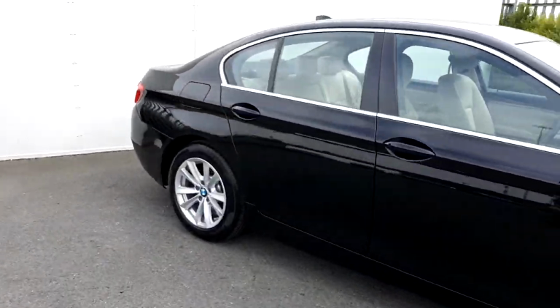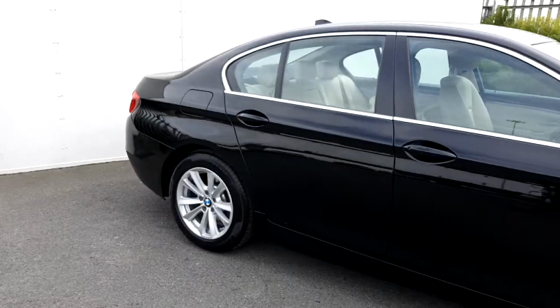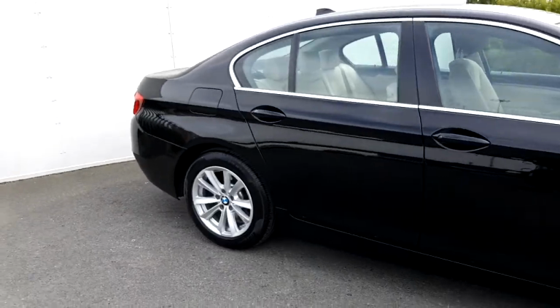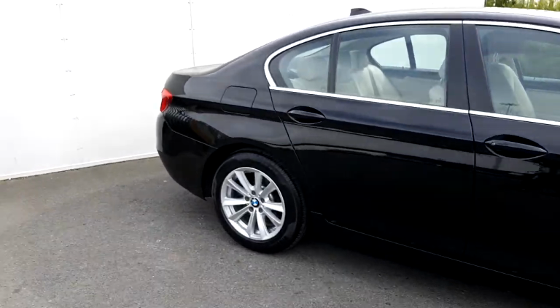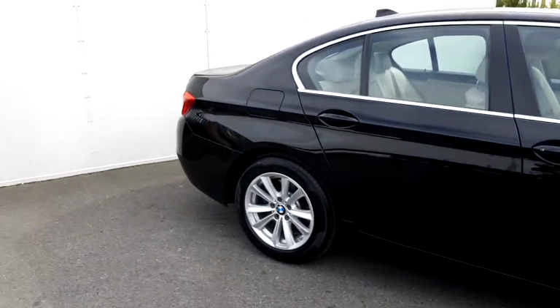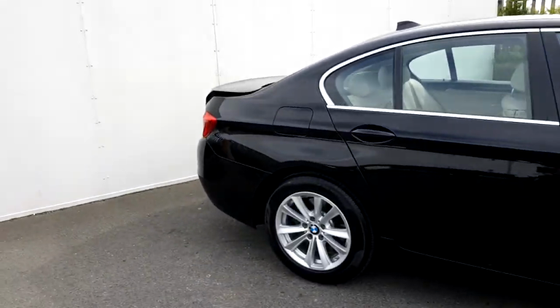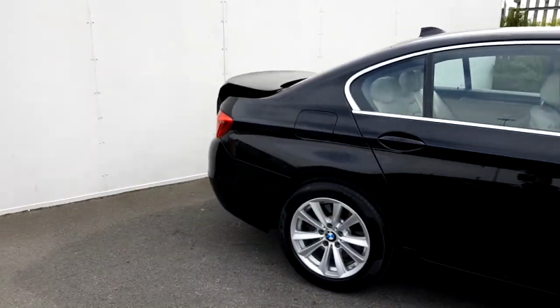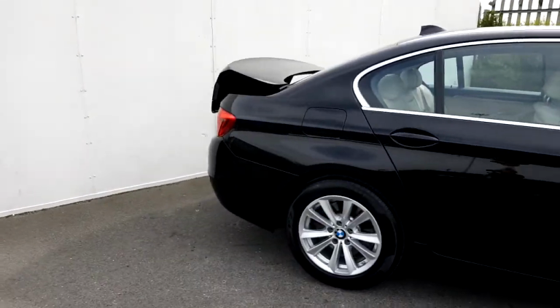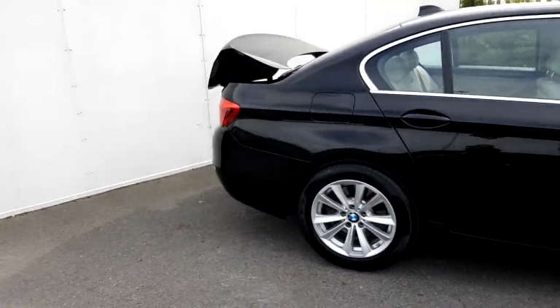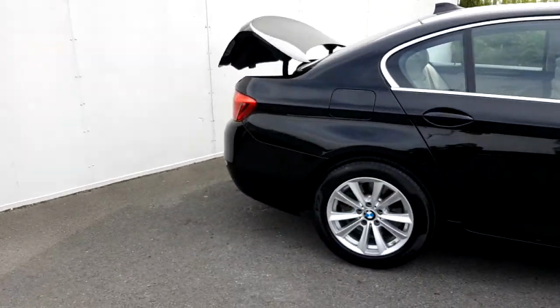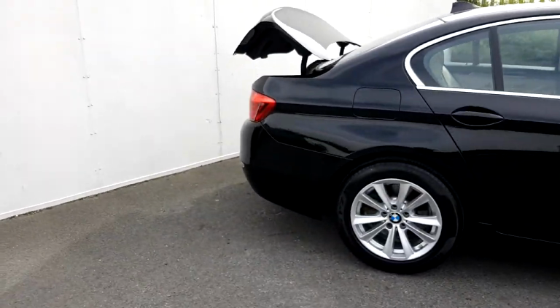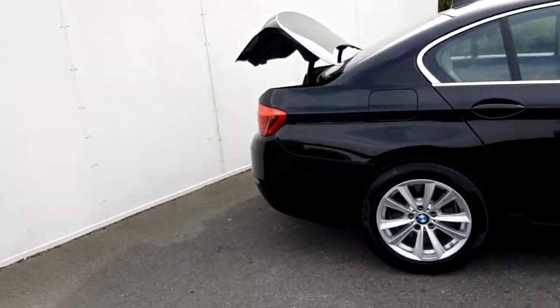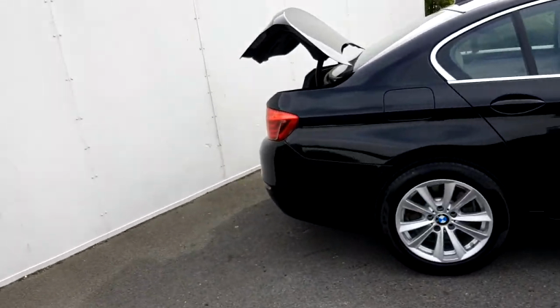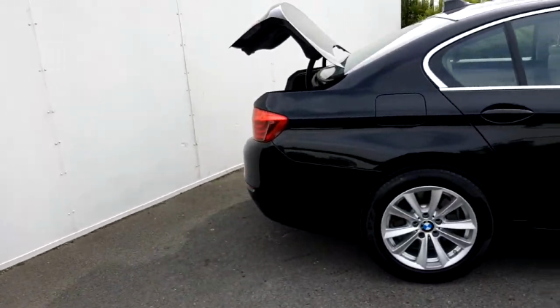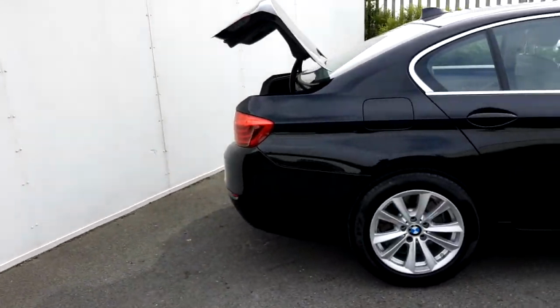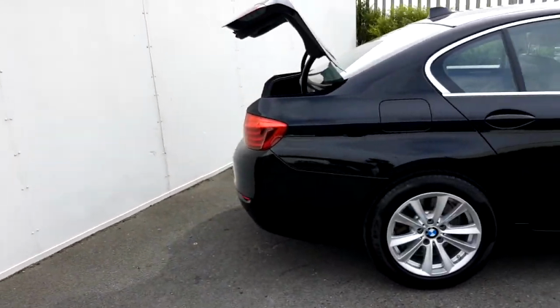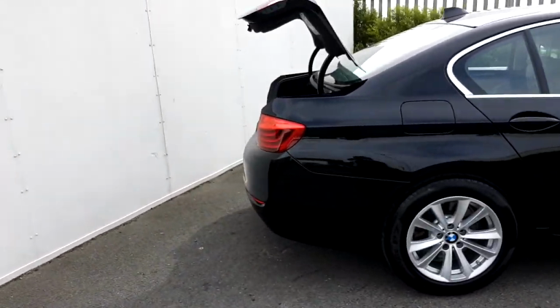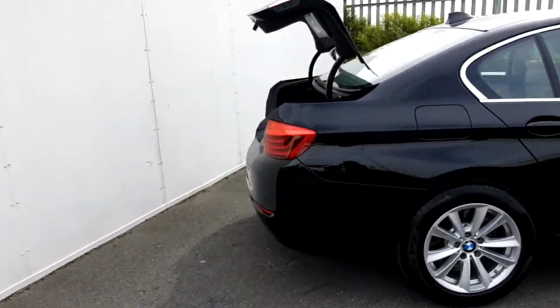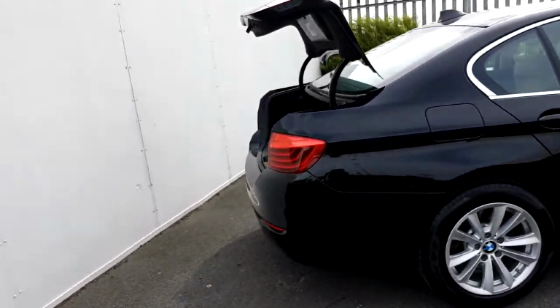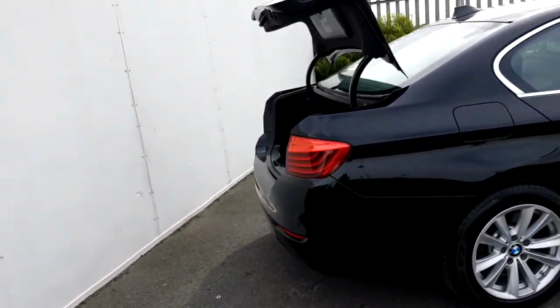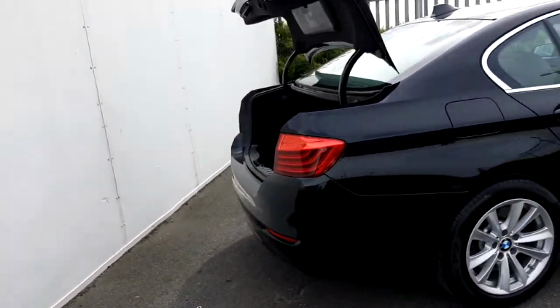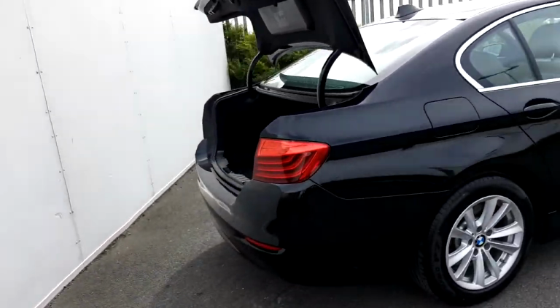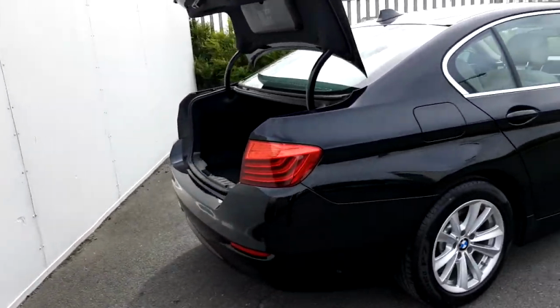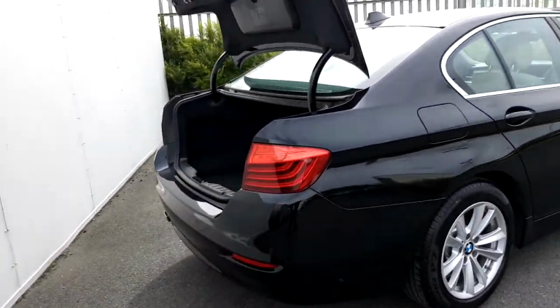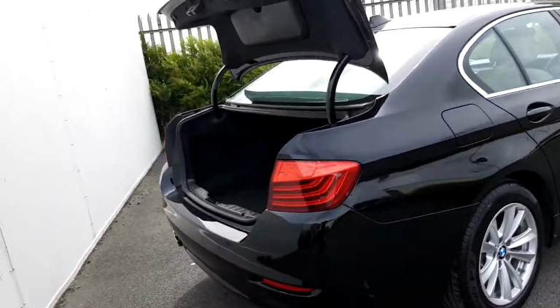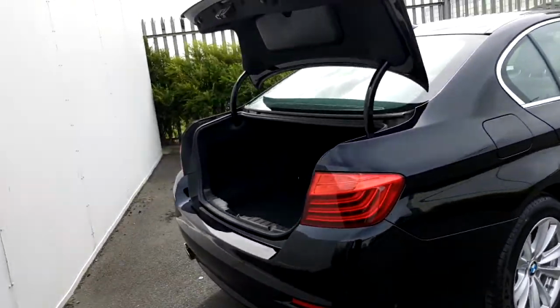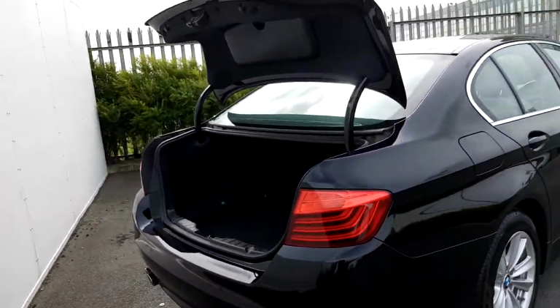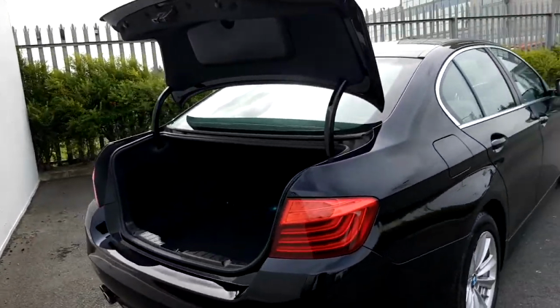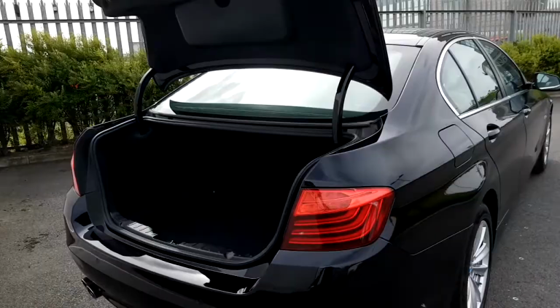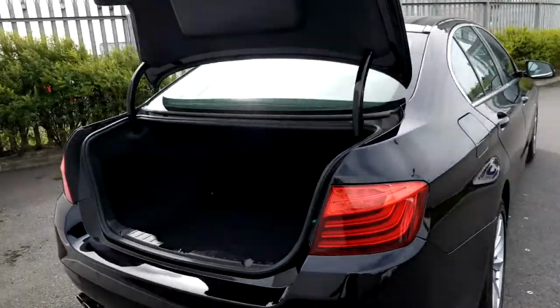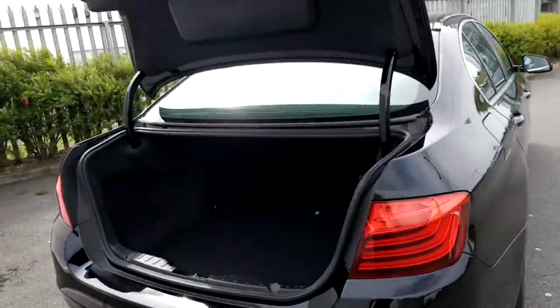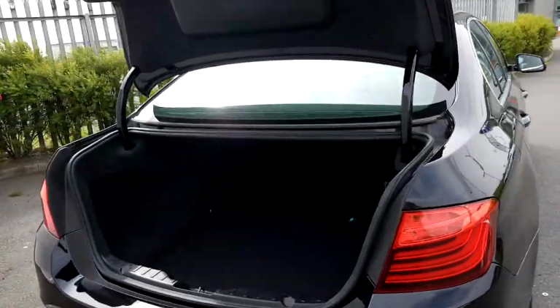Moving to the boot, you'll be able to see the automatic boot opening and also the space.